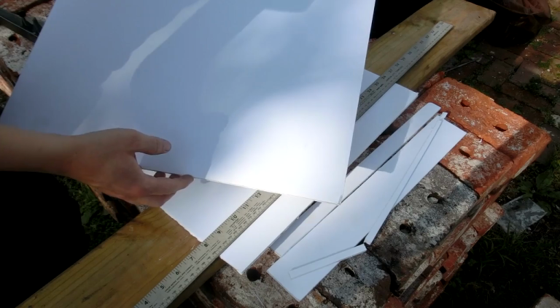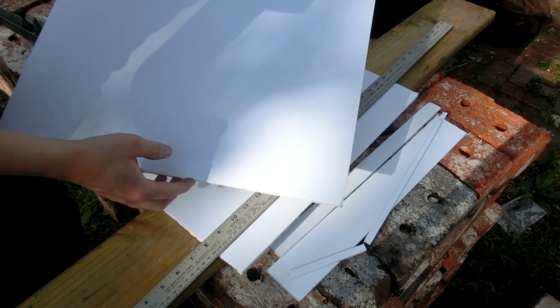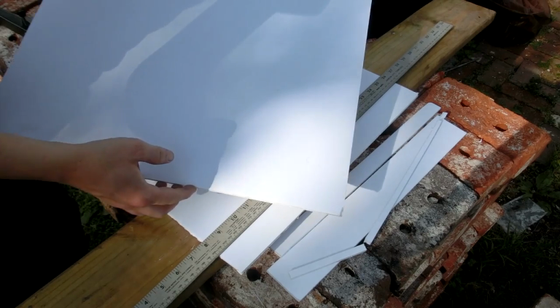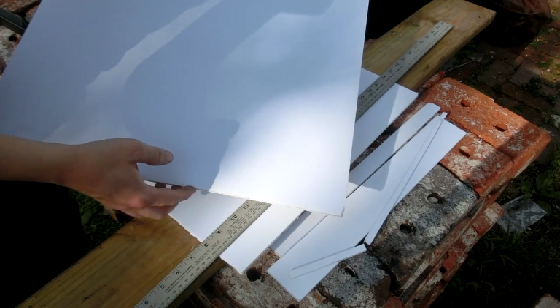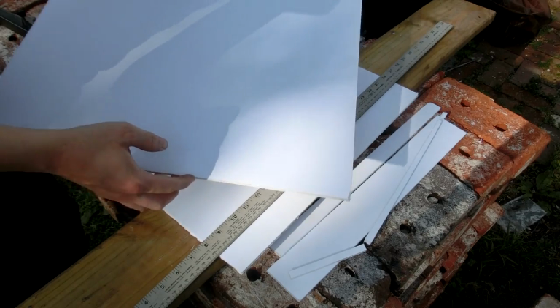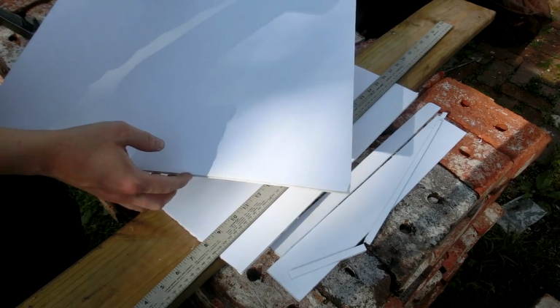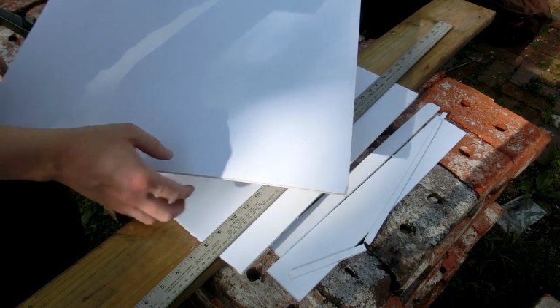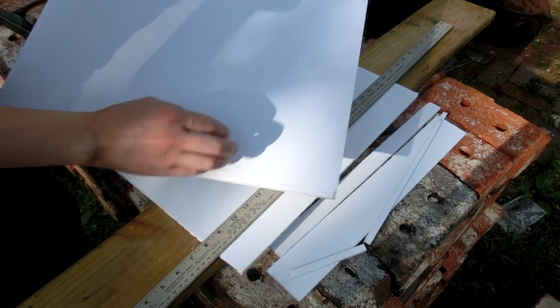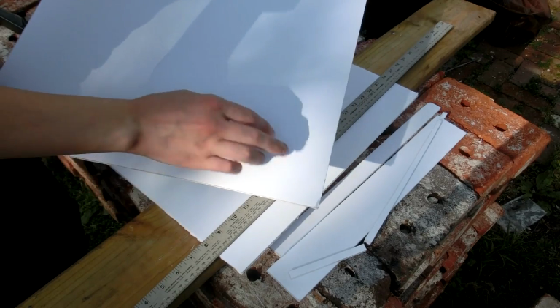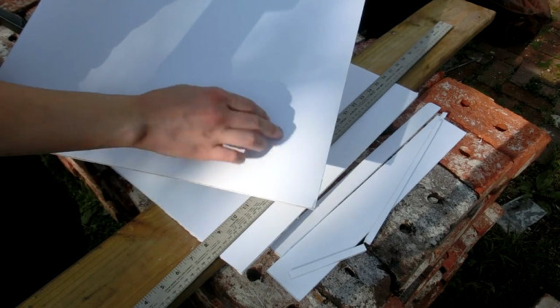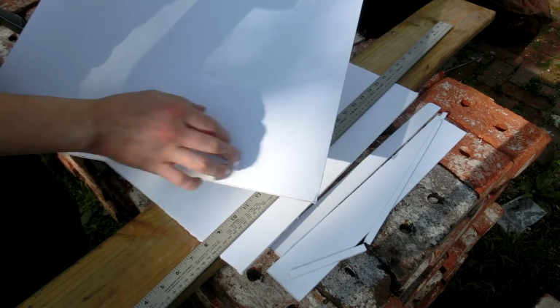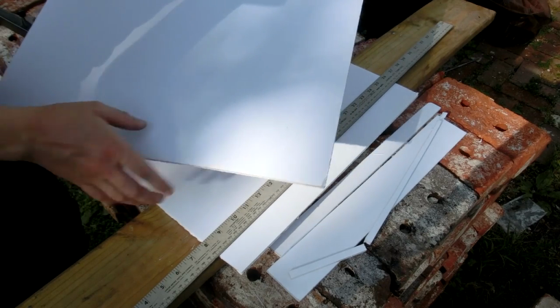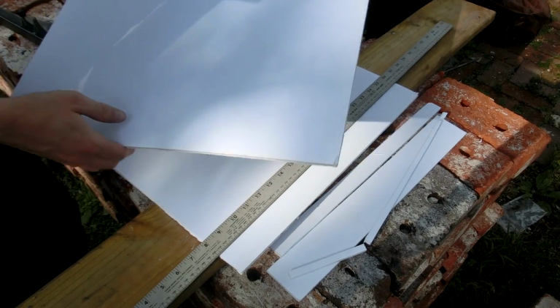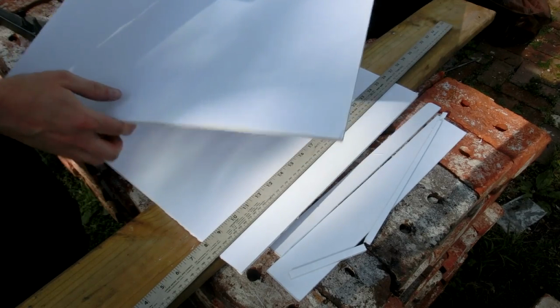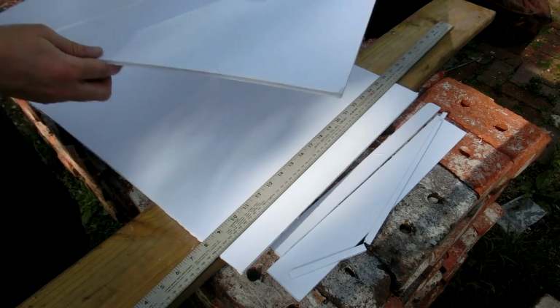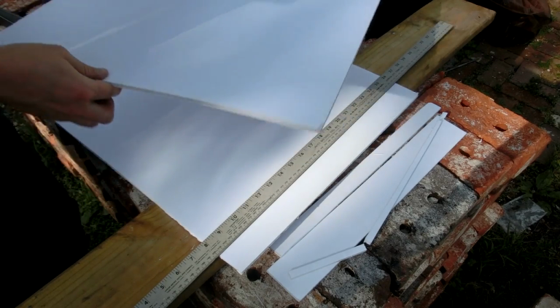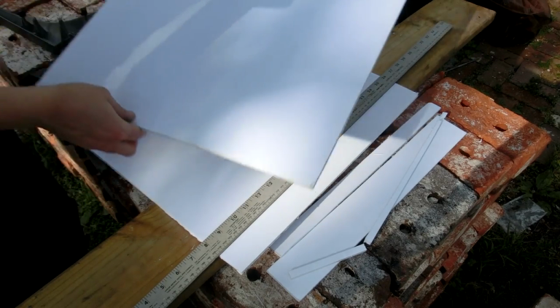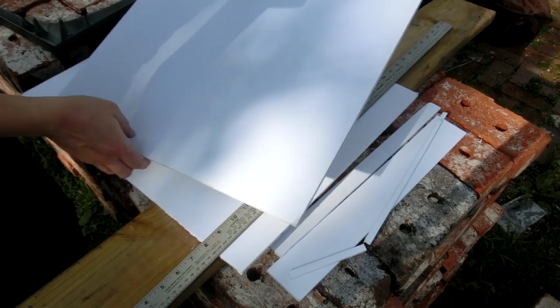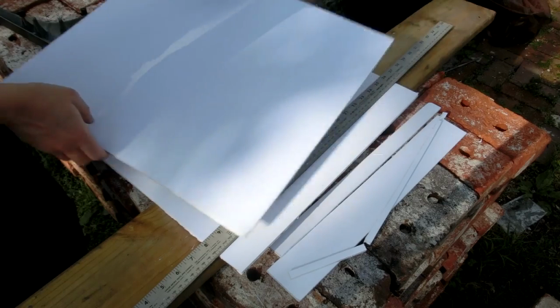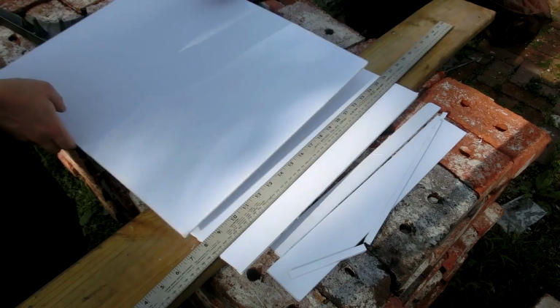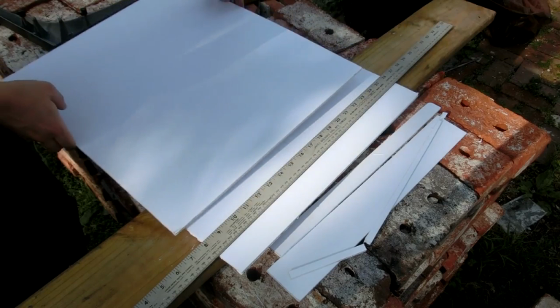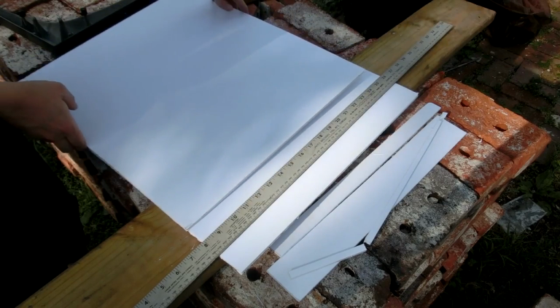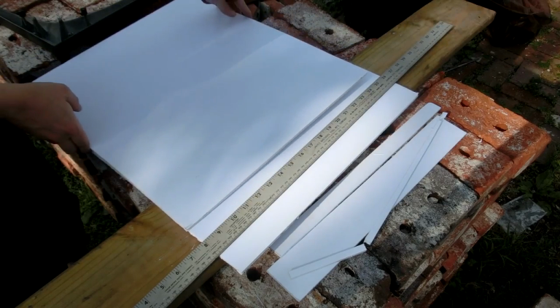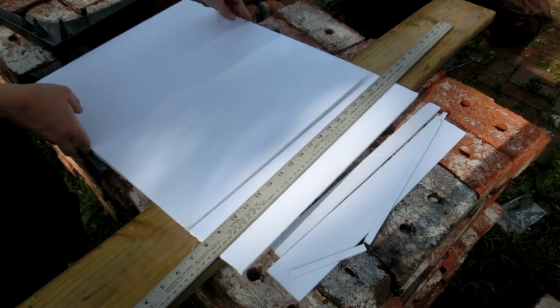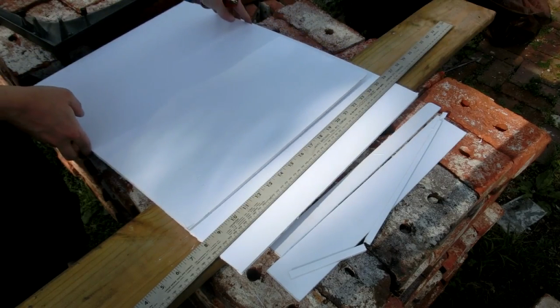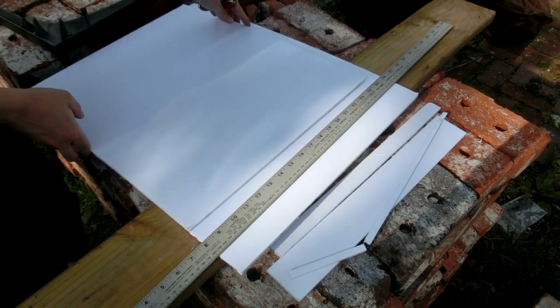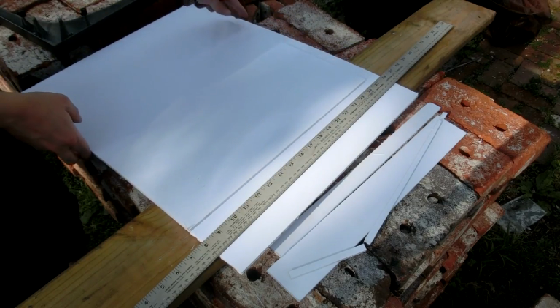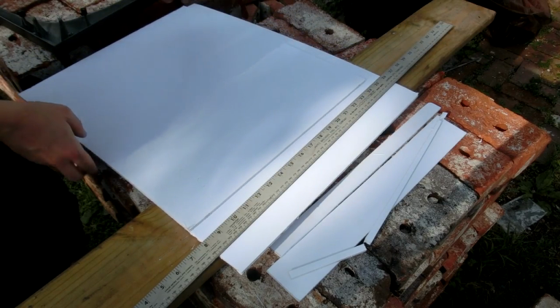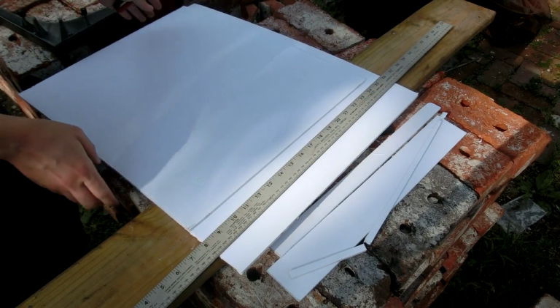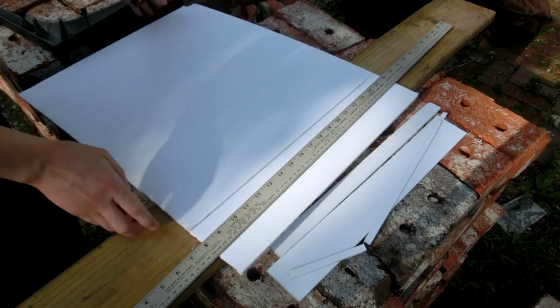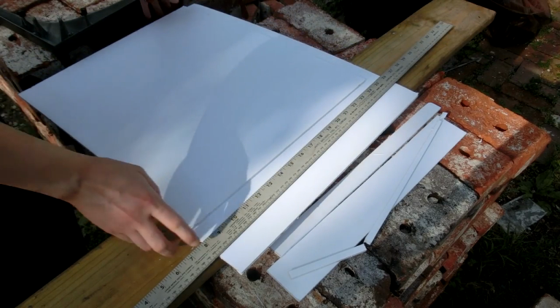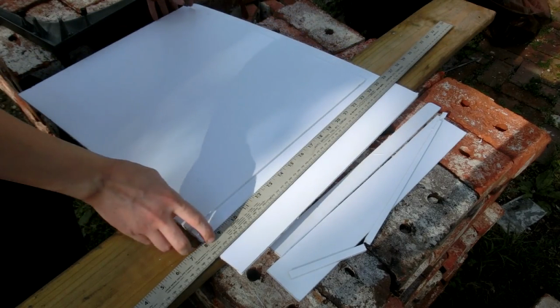This one didn't turn out too well because it has a lot of marks on it, so this will just be a template for the next one.